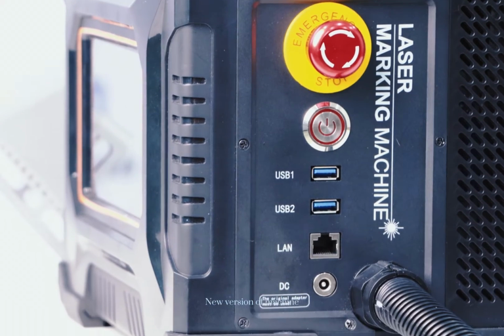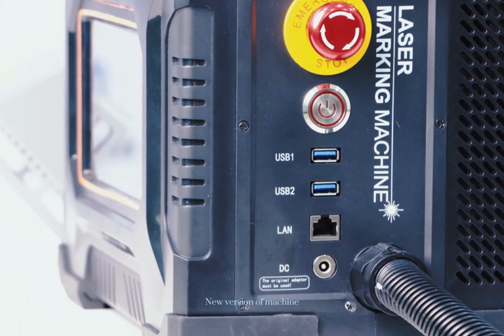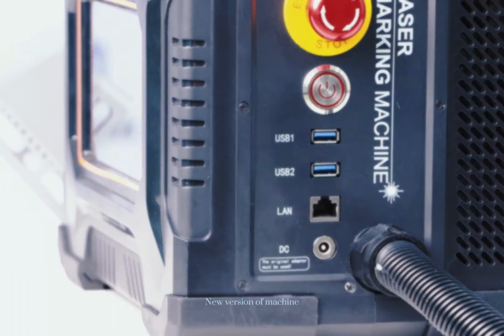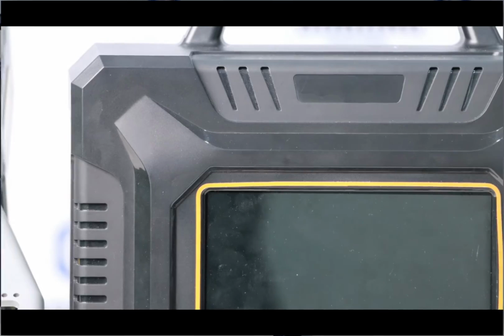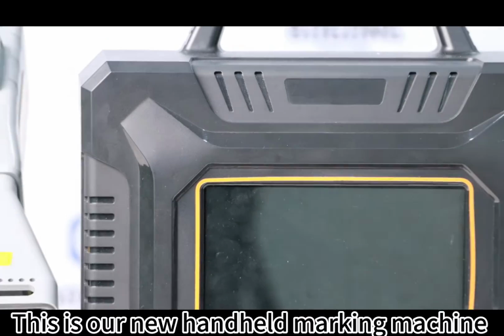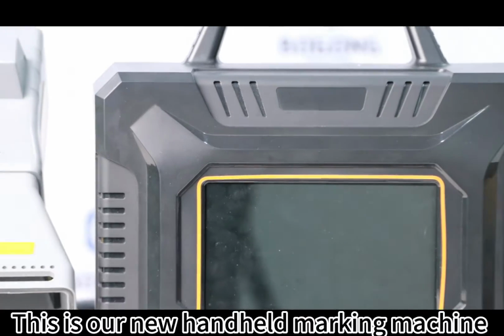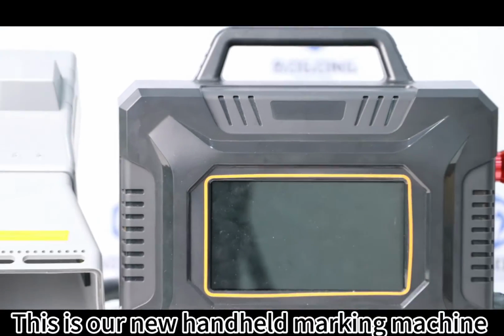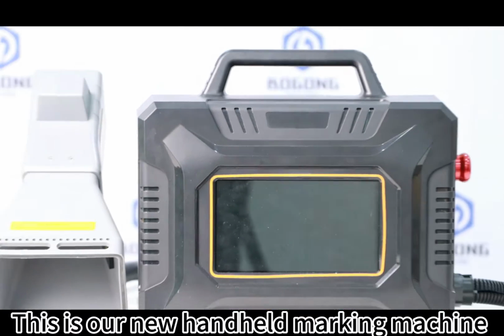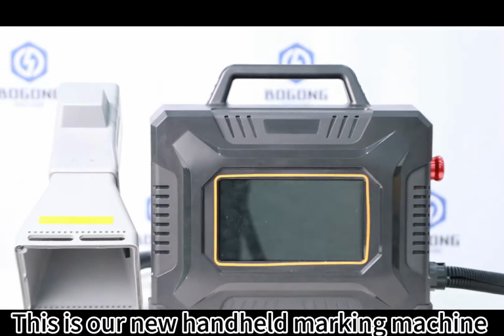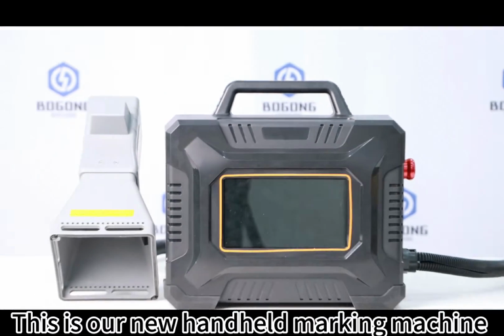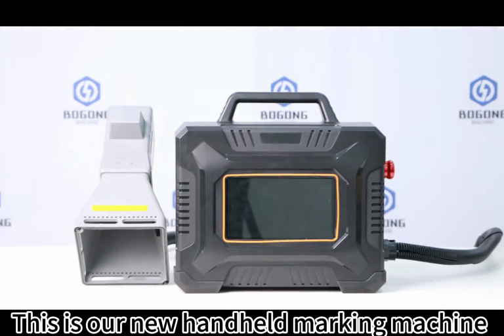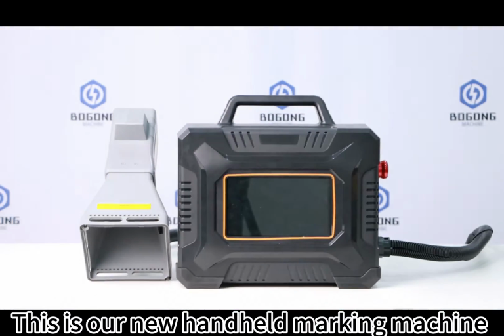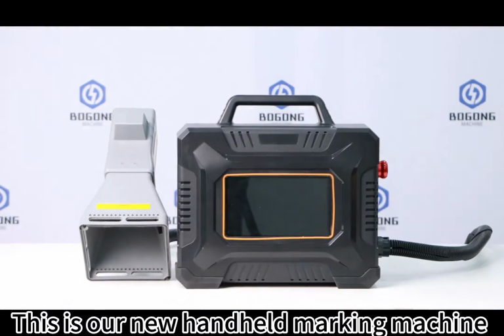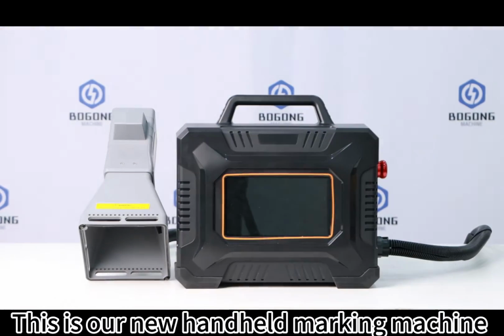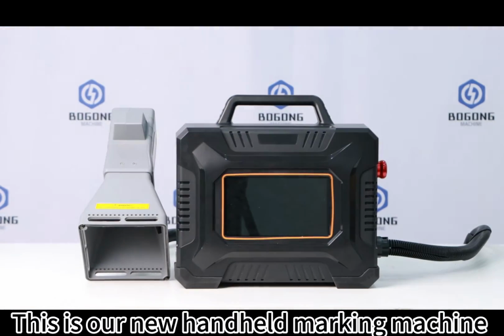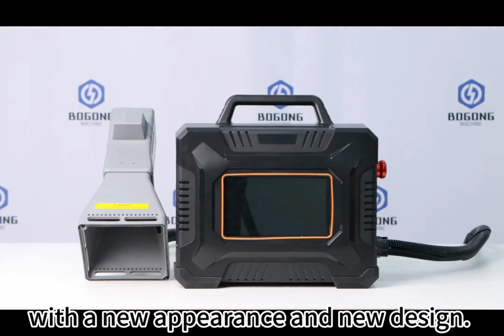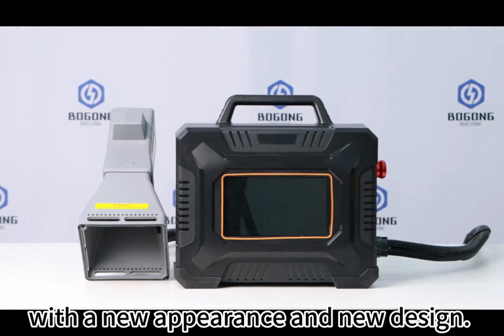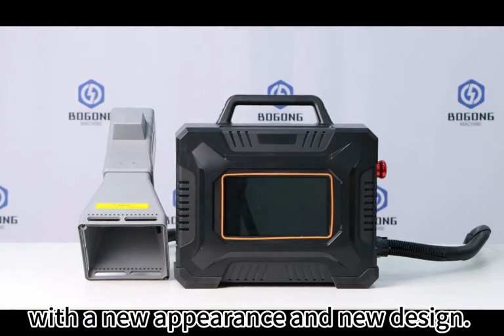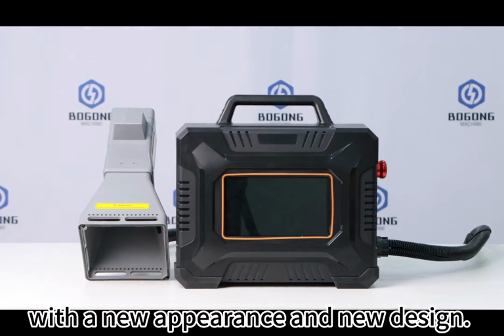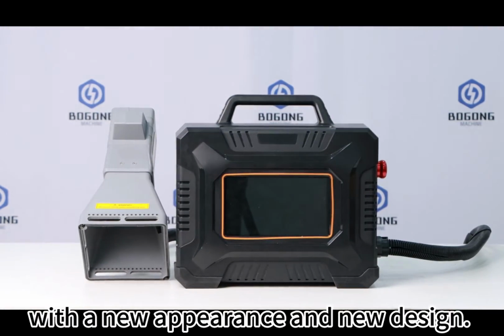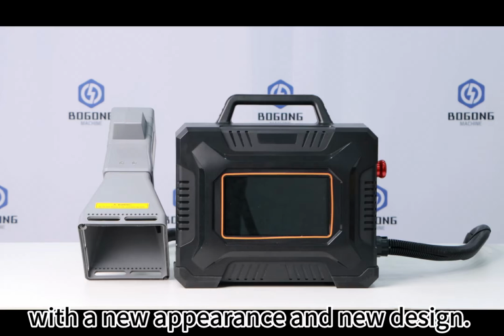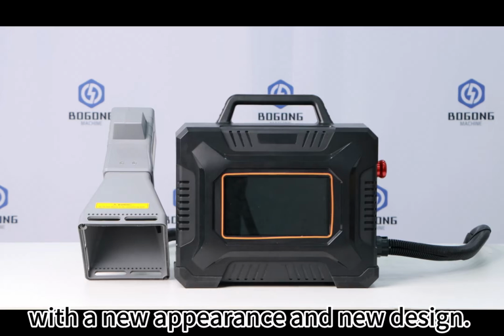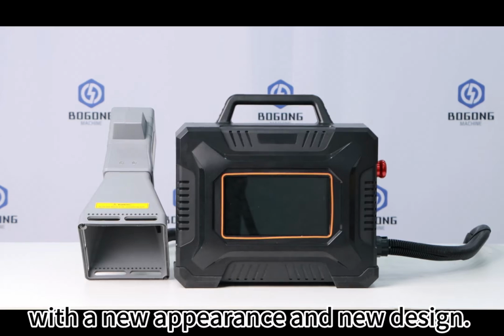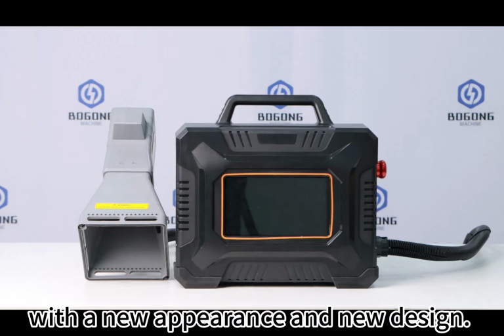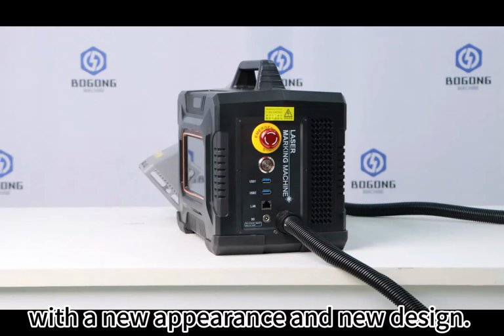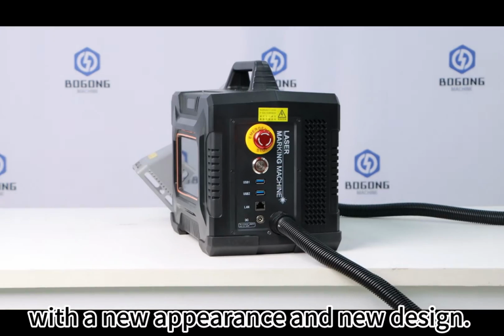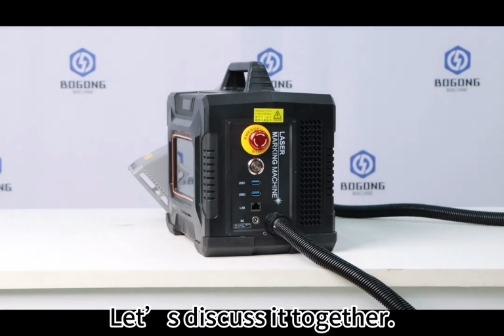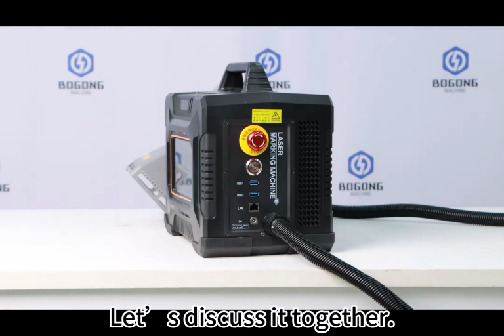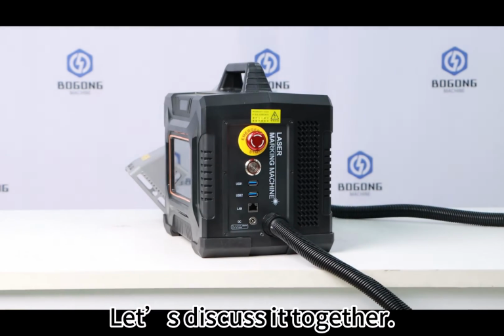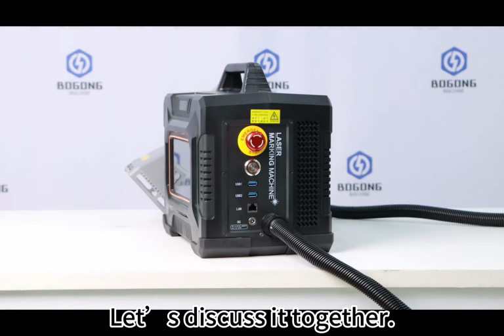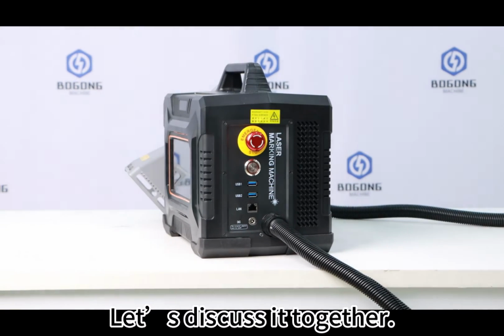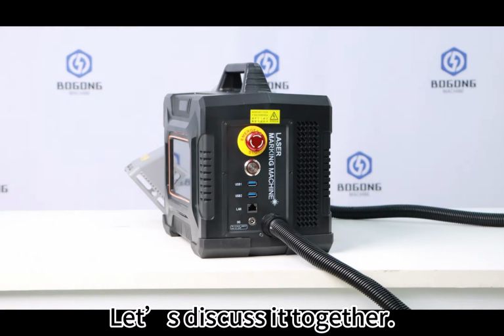This is our new handheld marking machine with a new appearance and new design. Let's discuss it together.